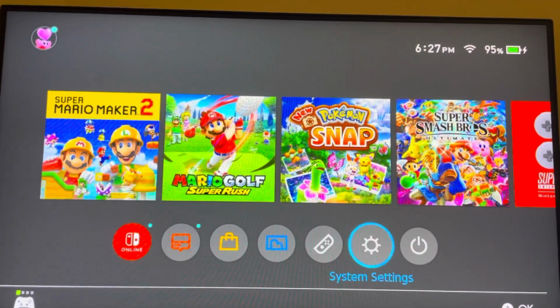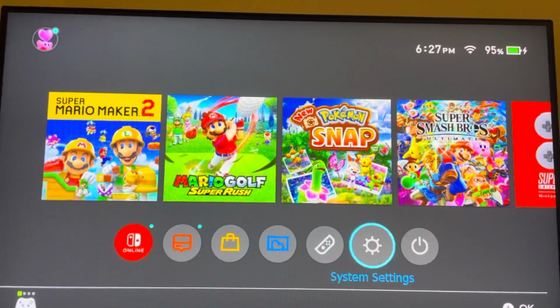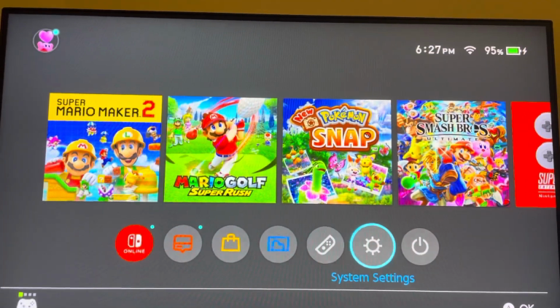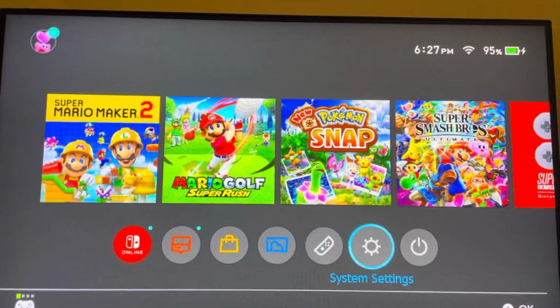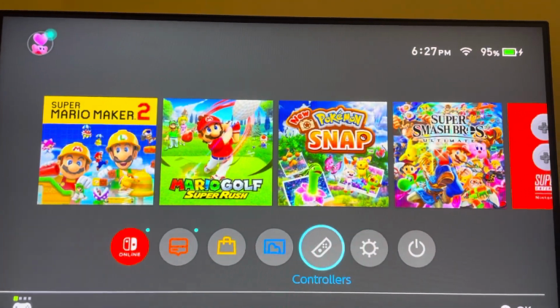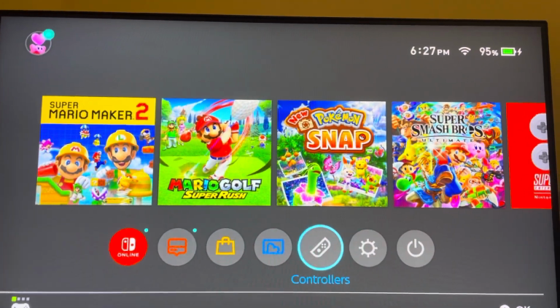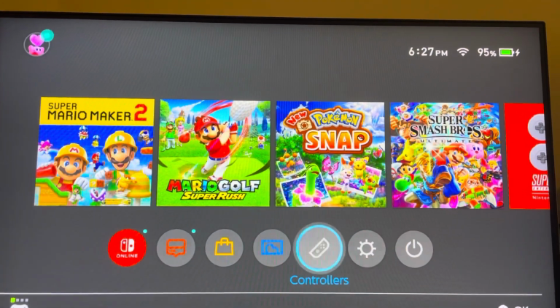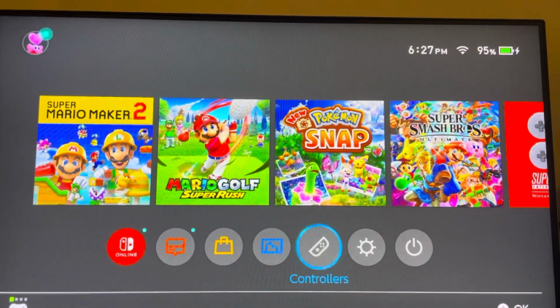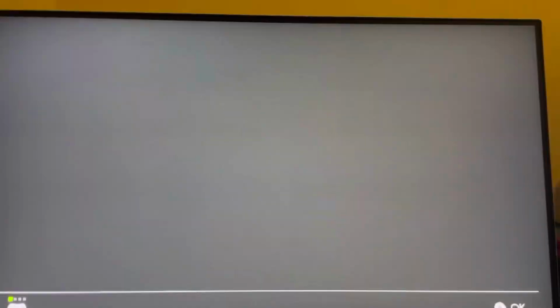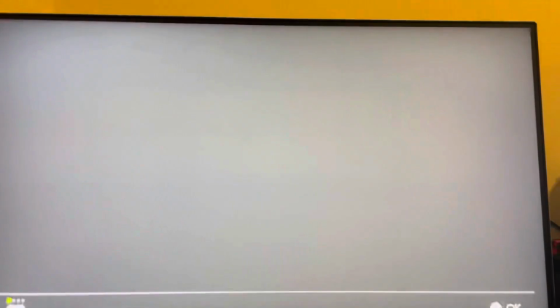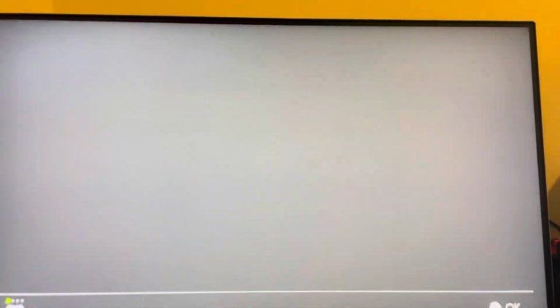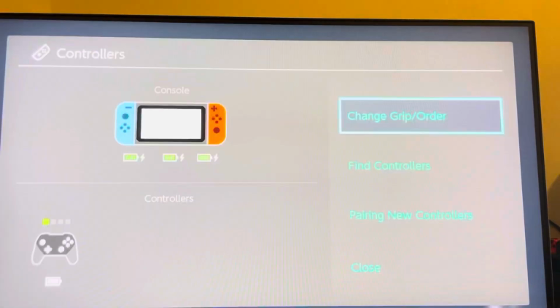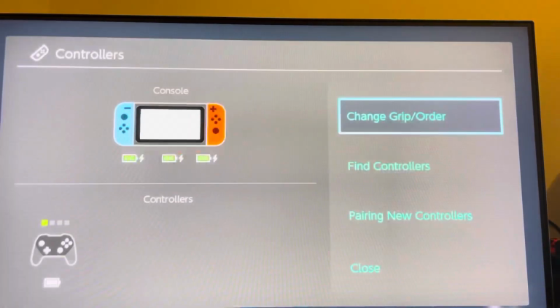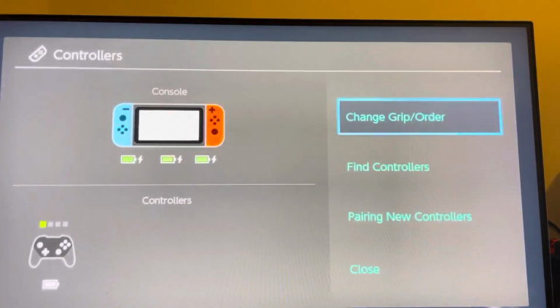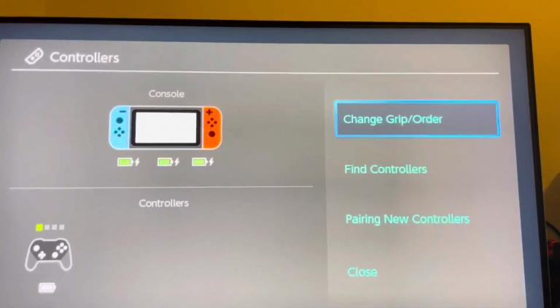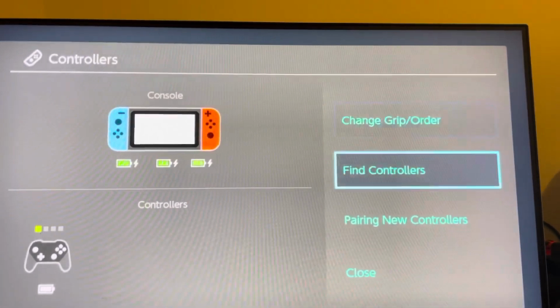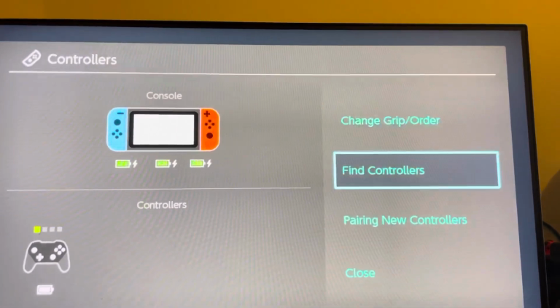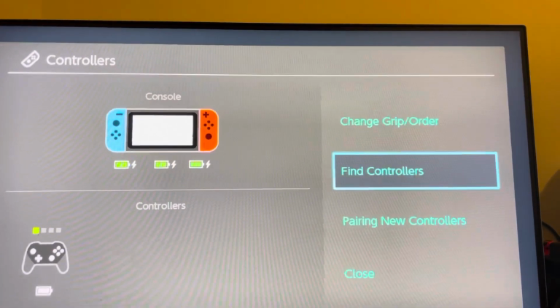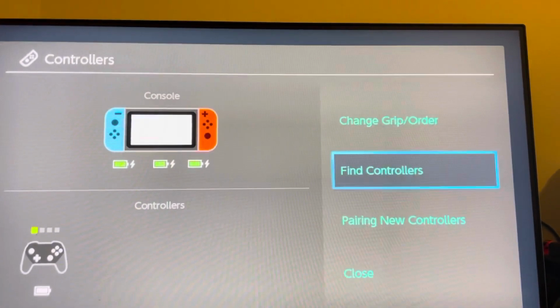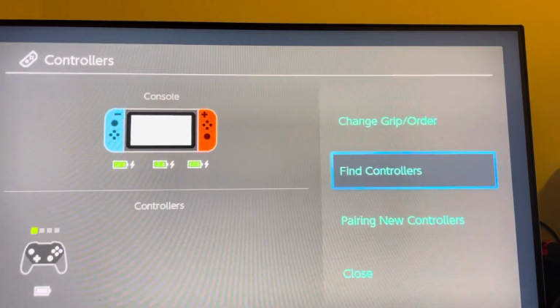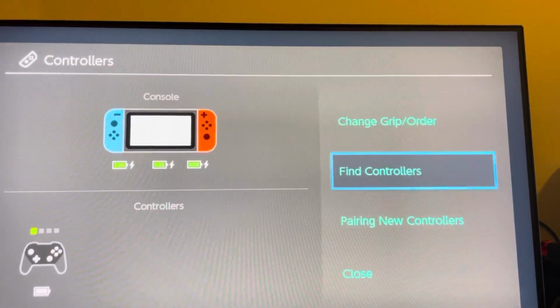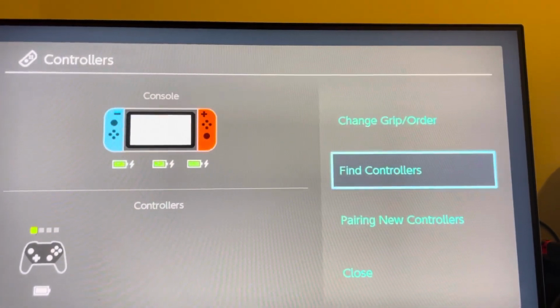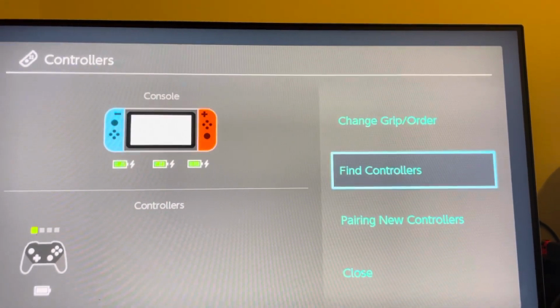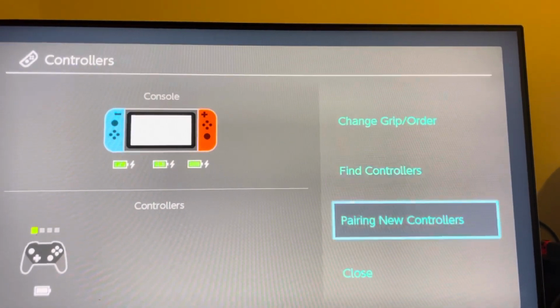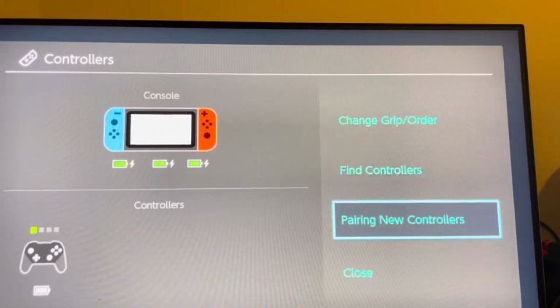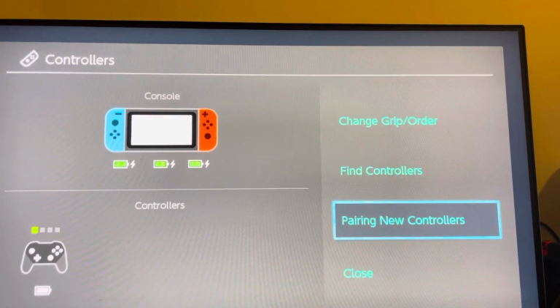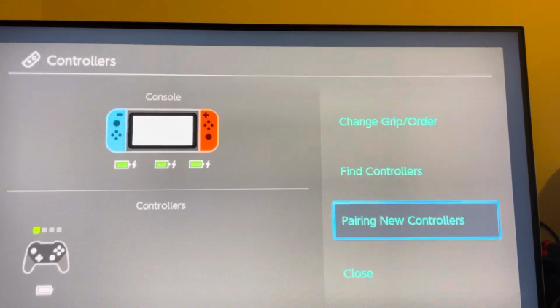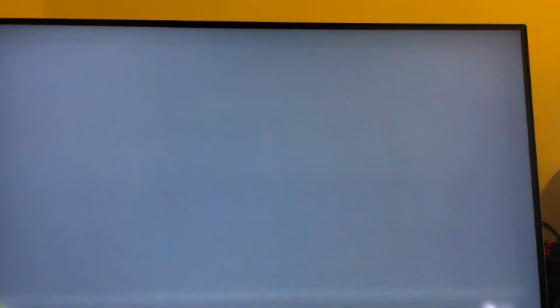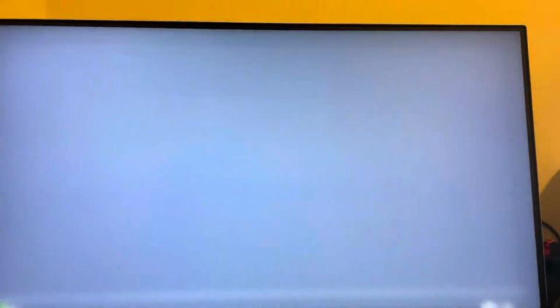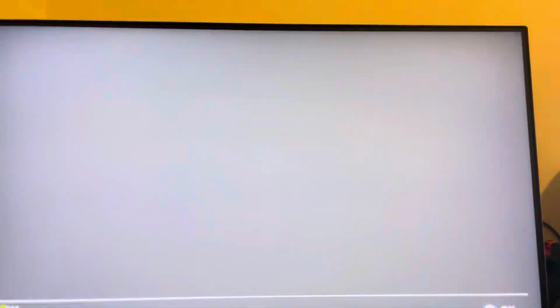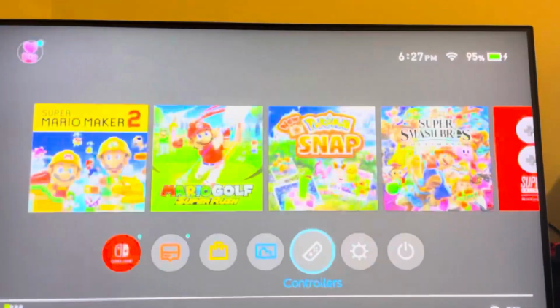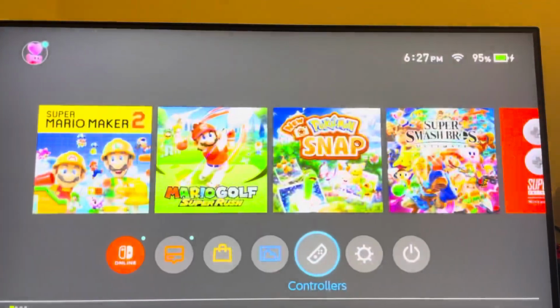You guys can go to Settings and try to find a controller right there, or pair a new one and see if that works.